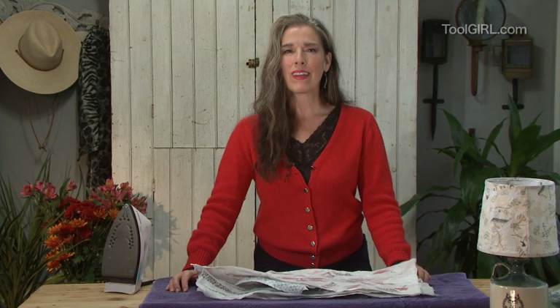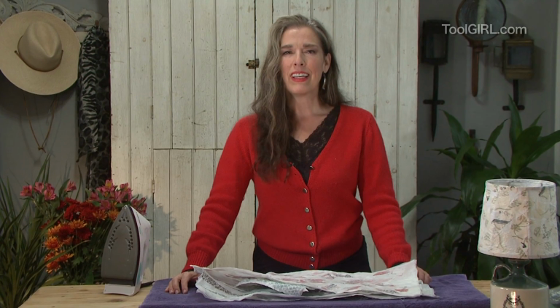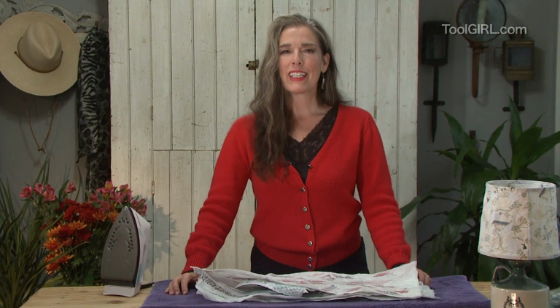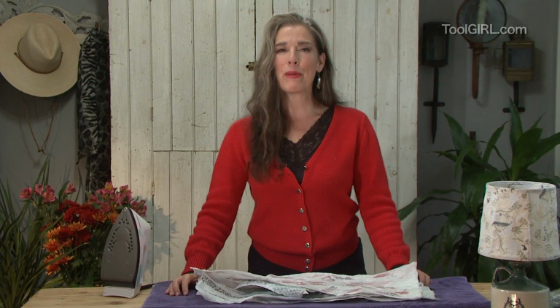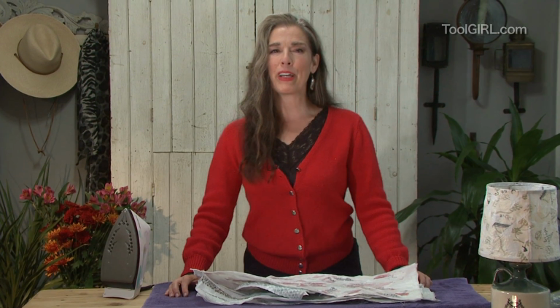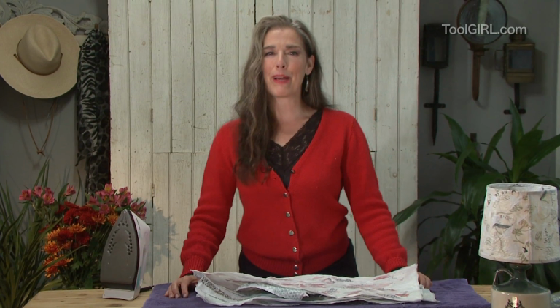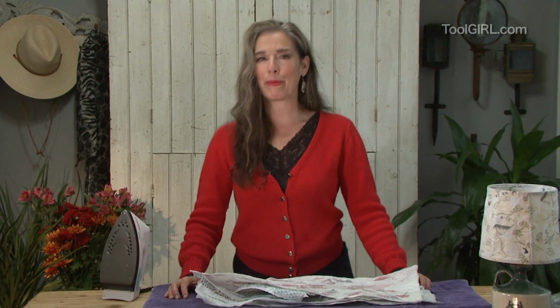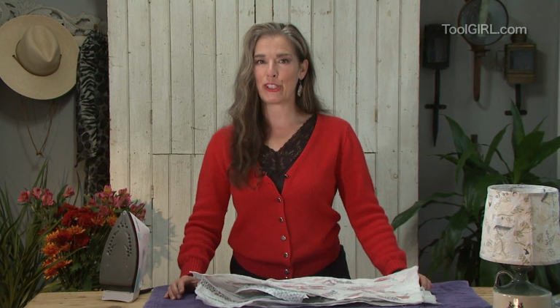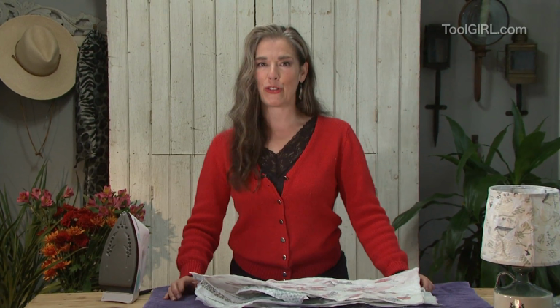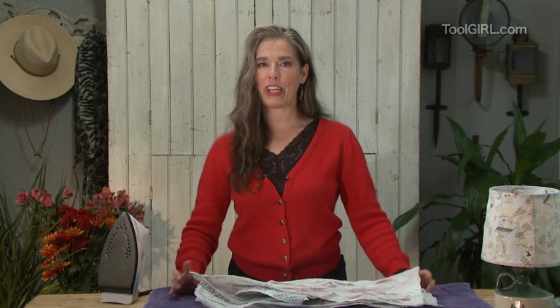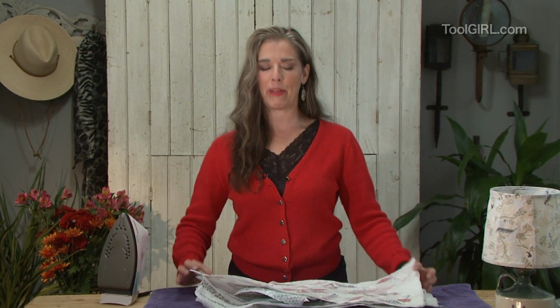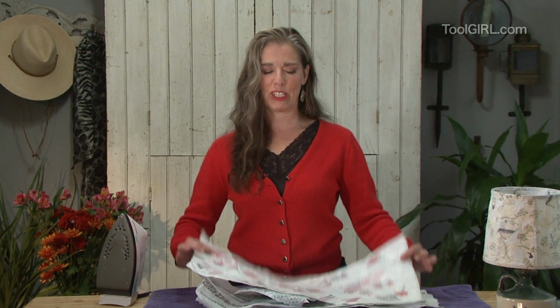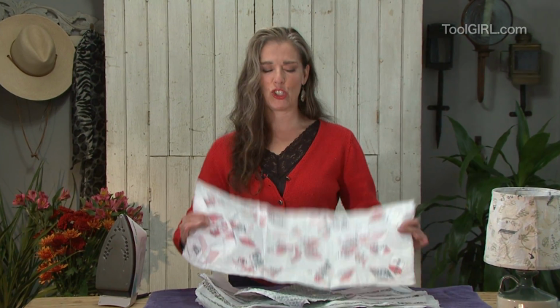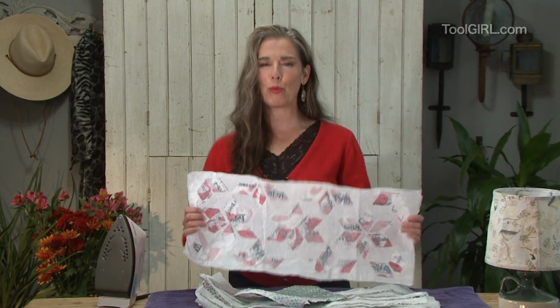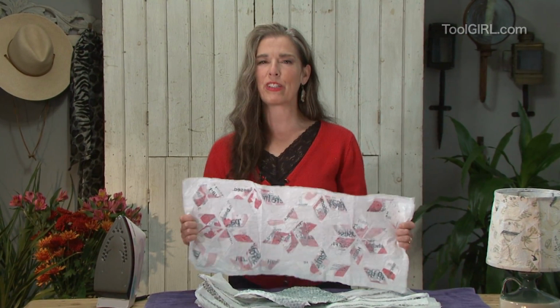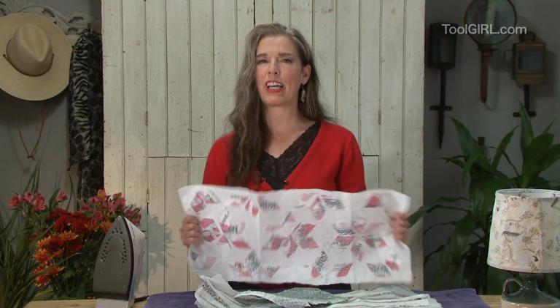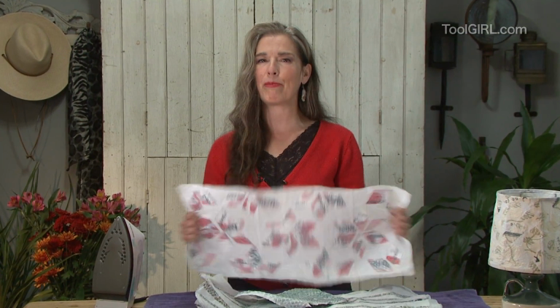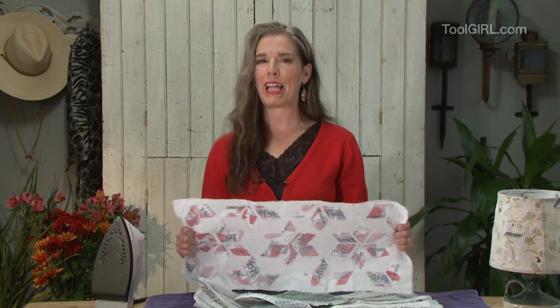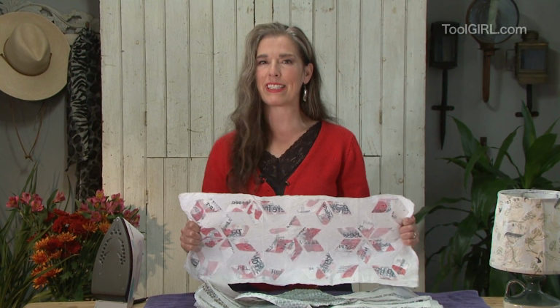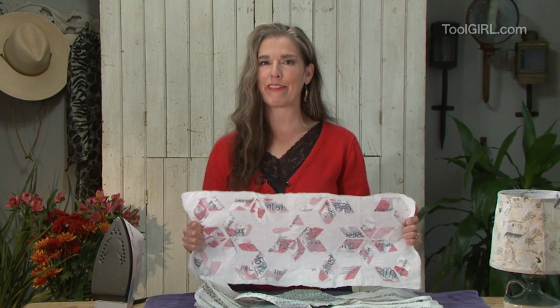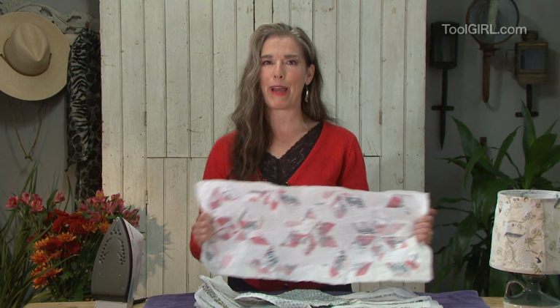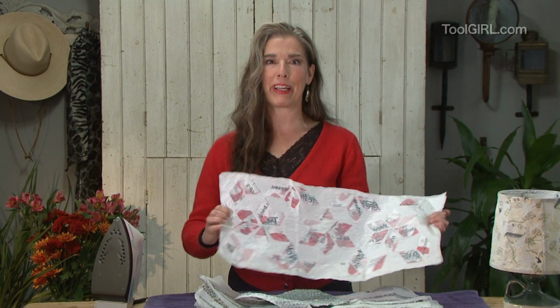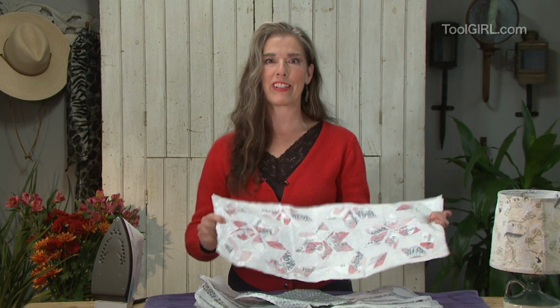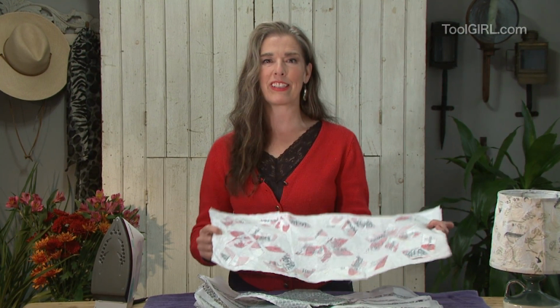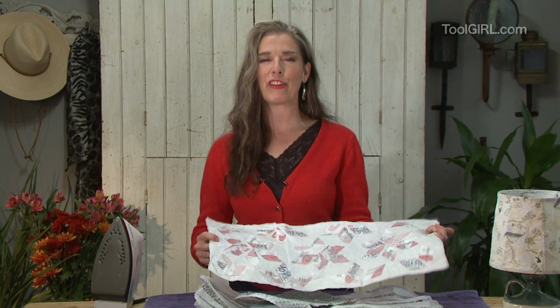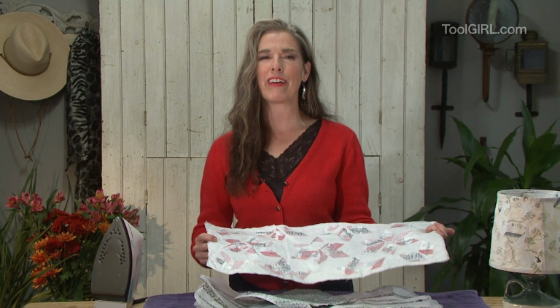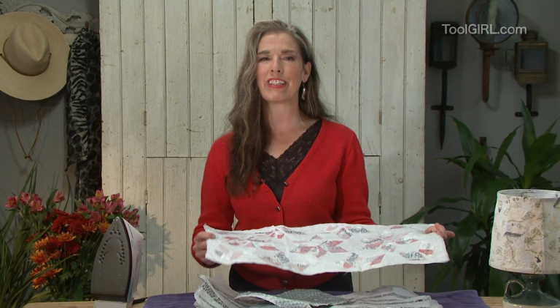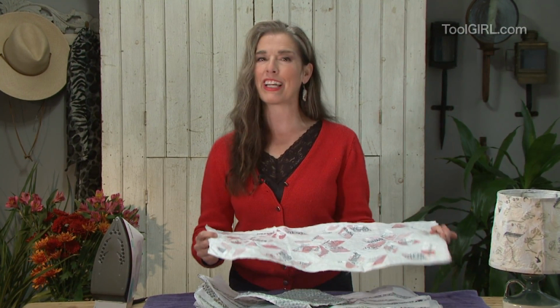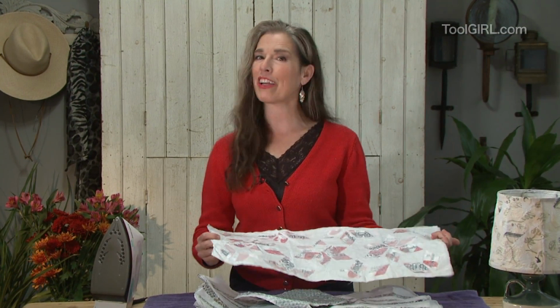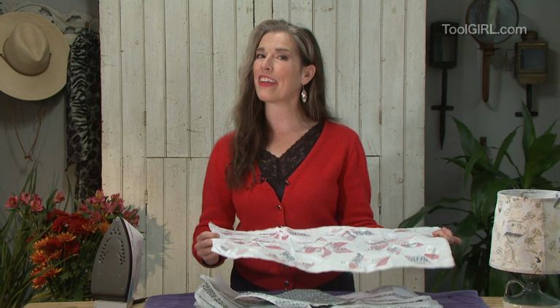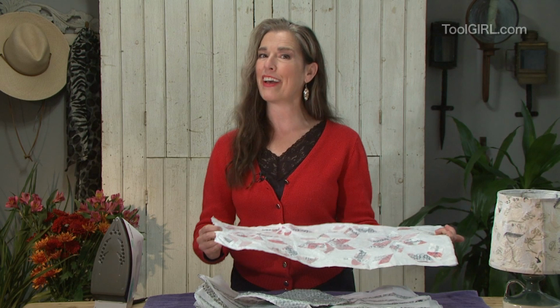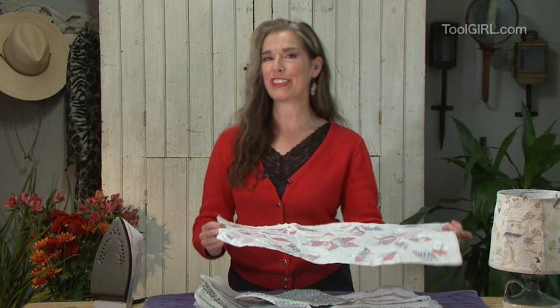Coming right up, I'm going to show you how to make super tough plastic fabric out of stuff you have lying around the house.